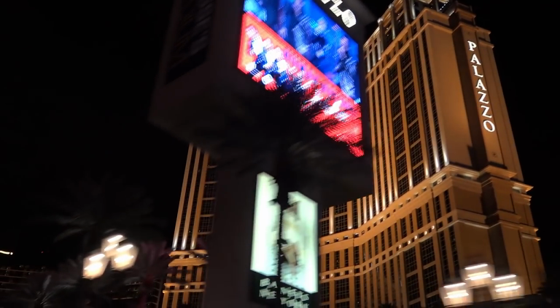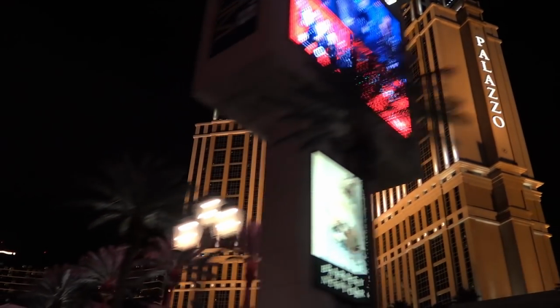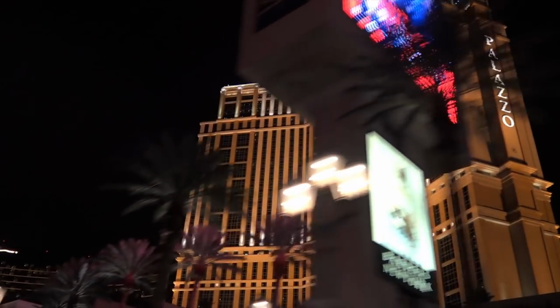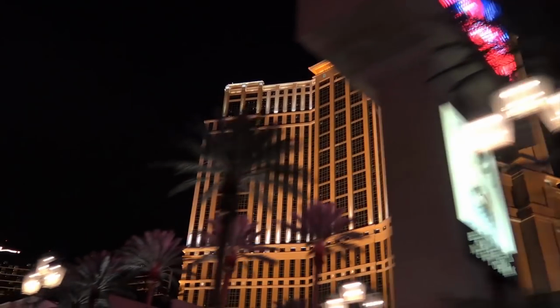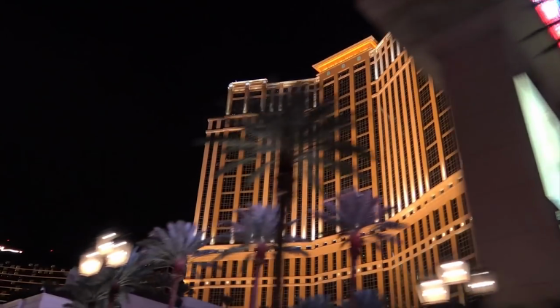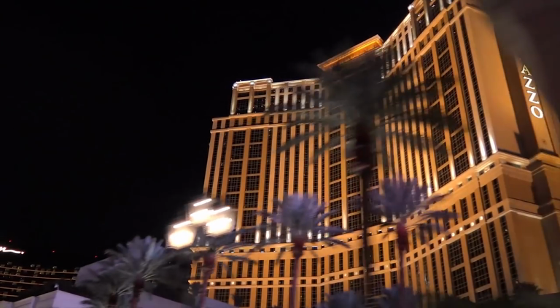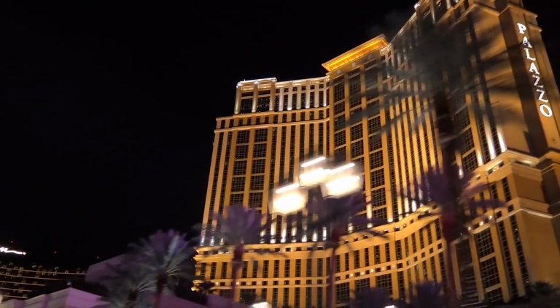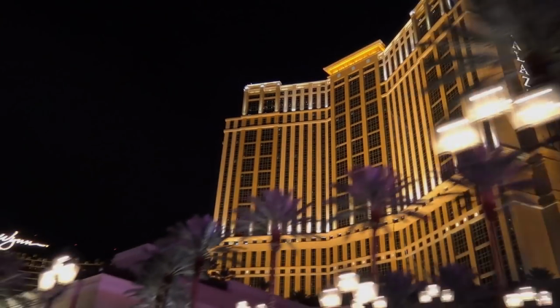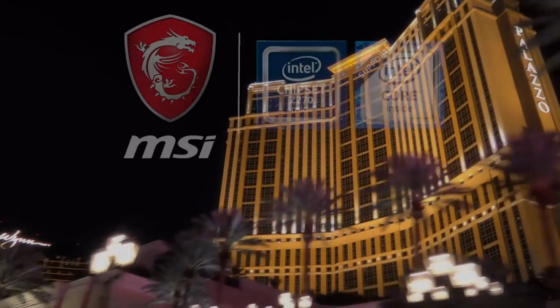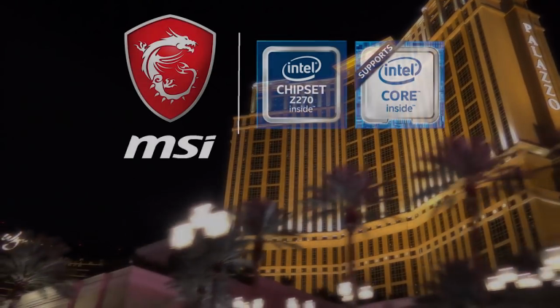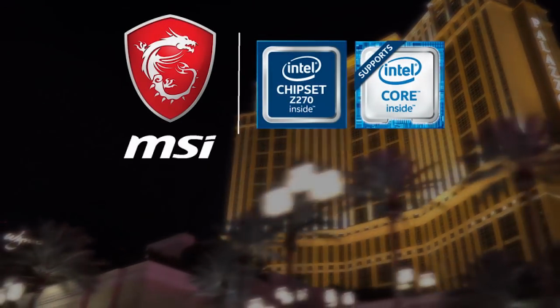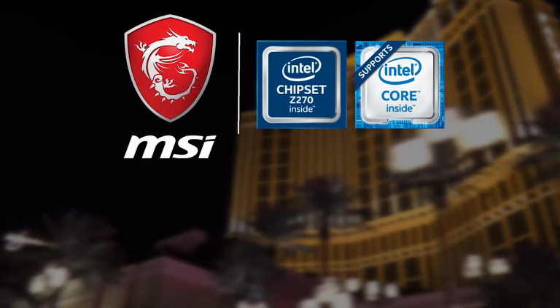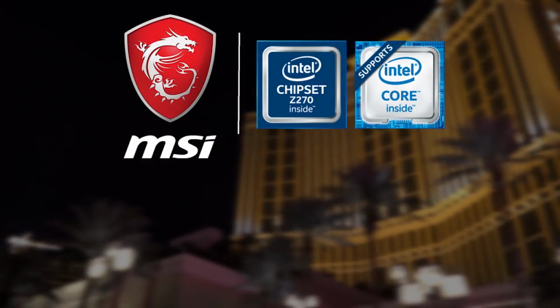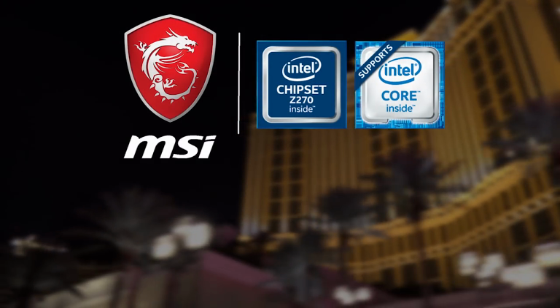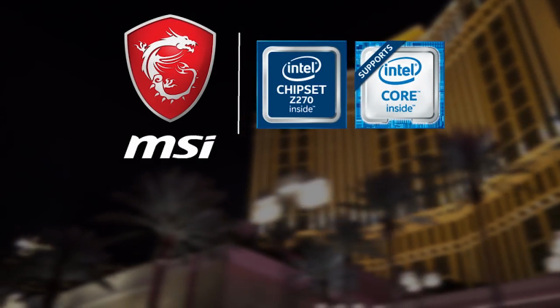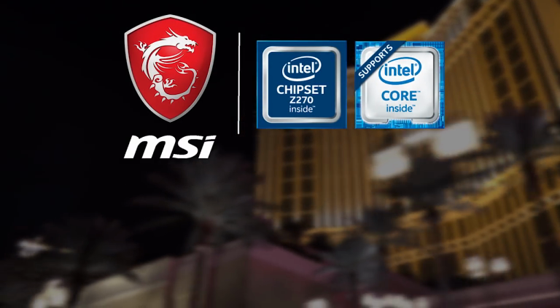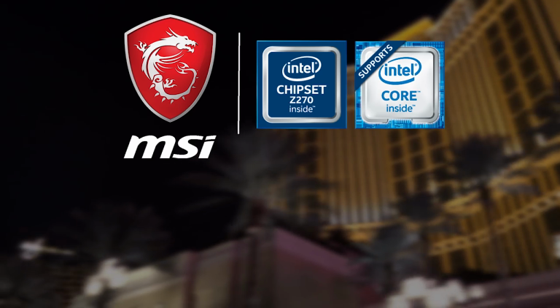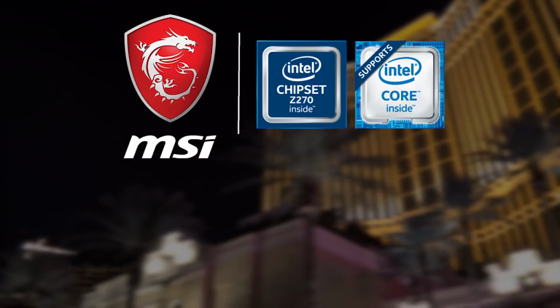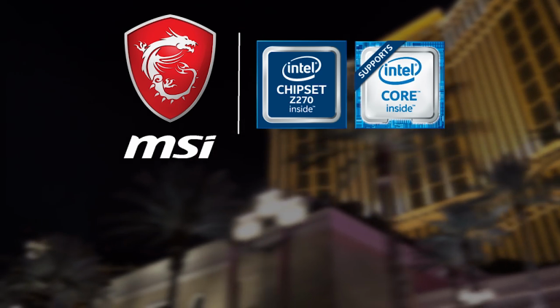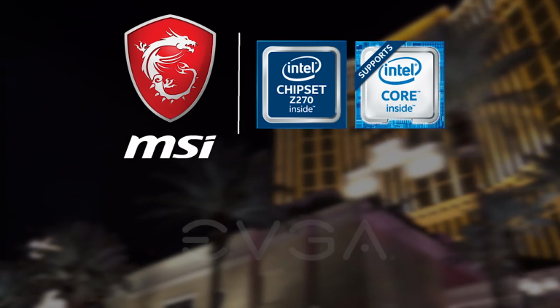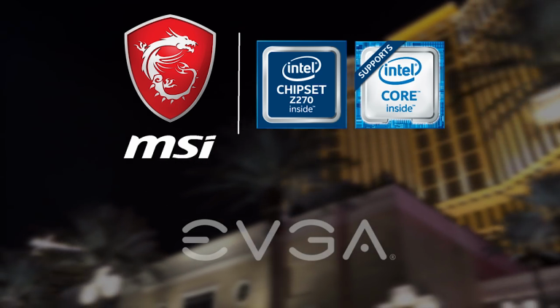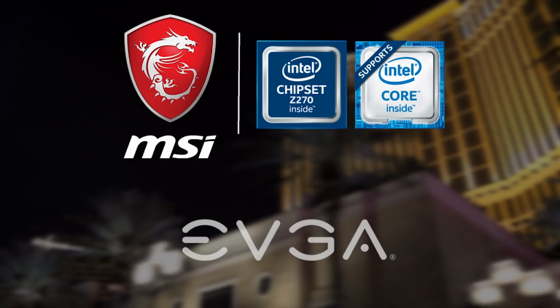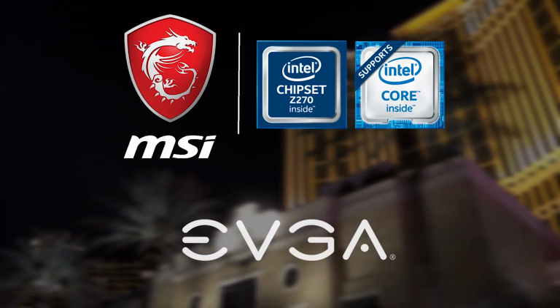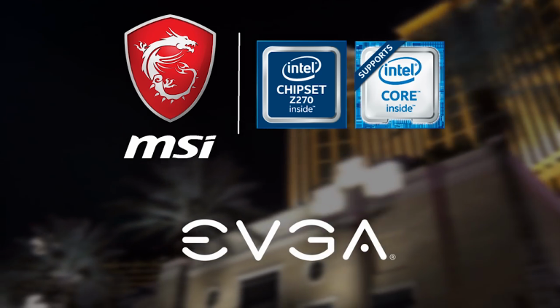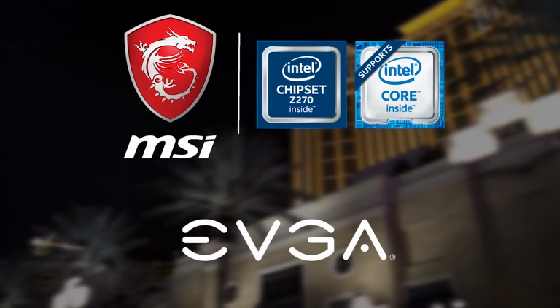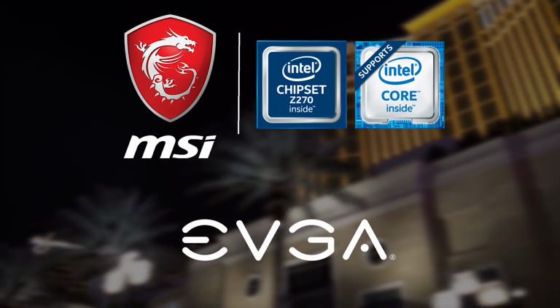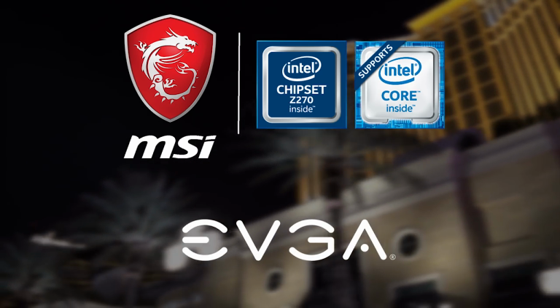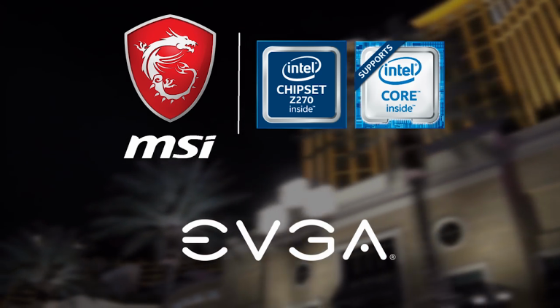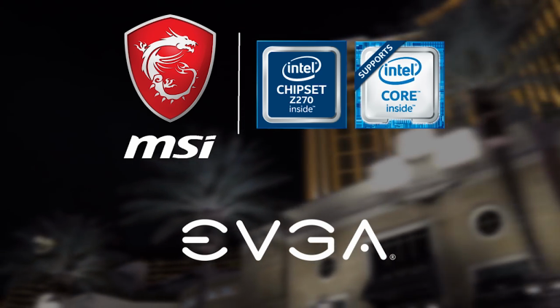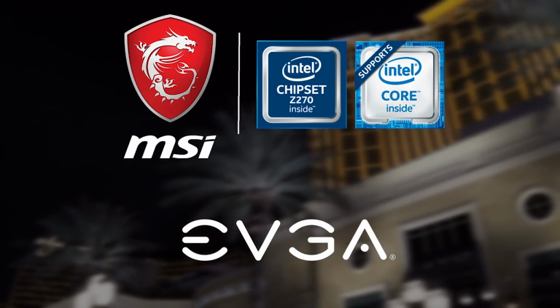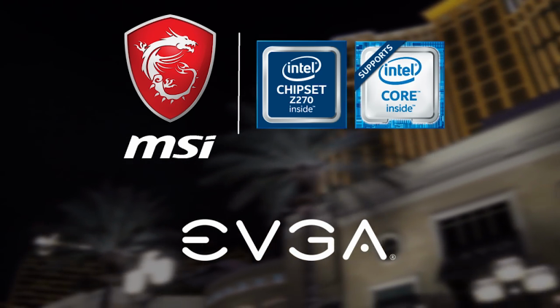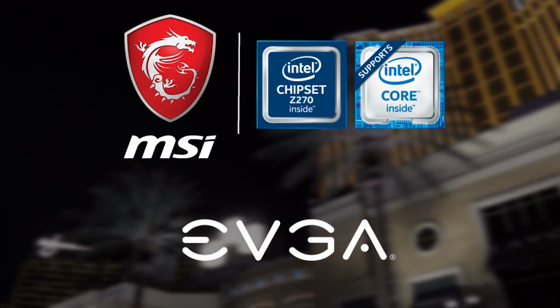CES 2017 coverage is brought to you by MSI and the new Z270 chipset, and by EVGA, our trusted graphics card partner.